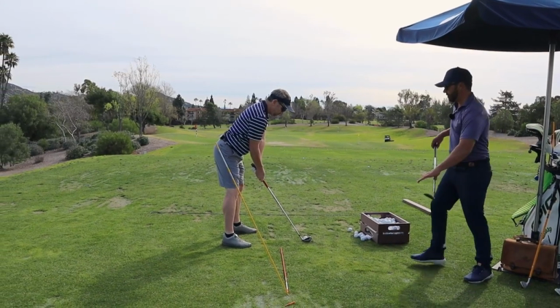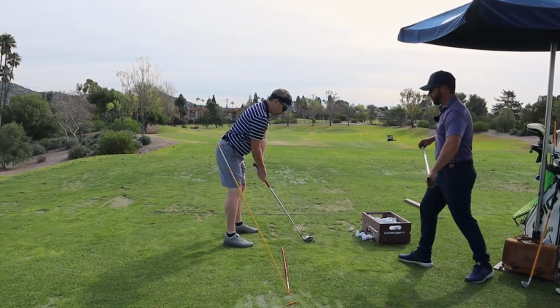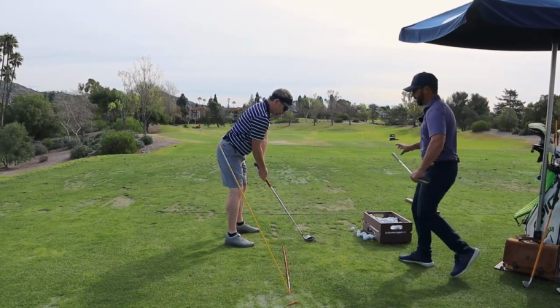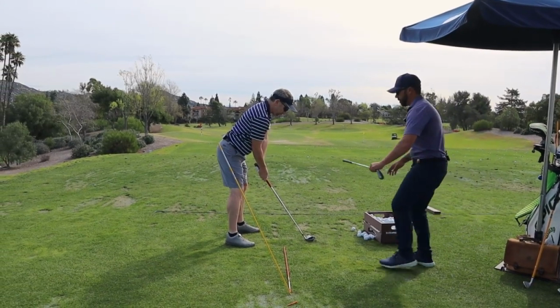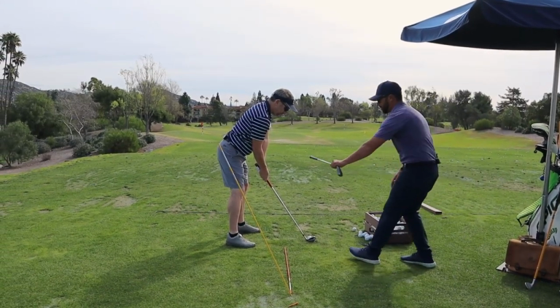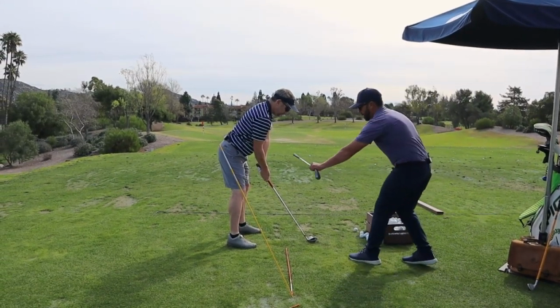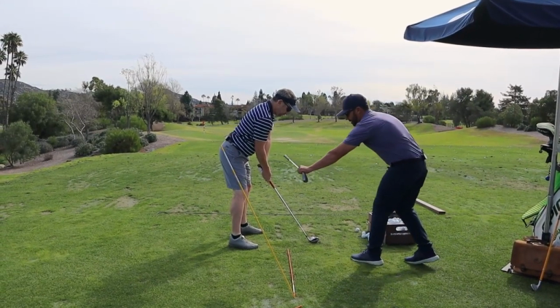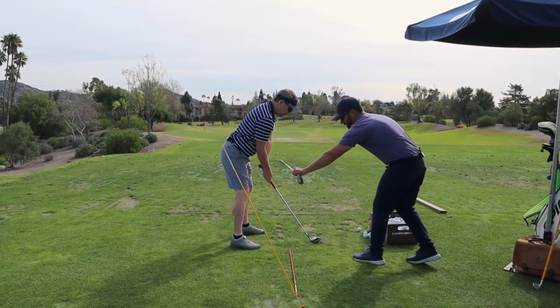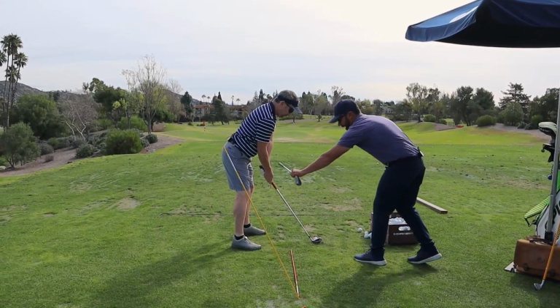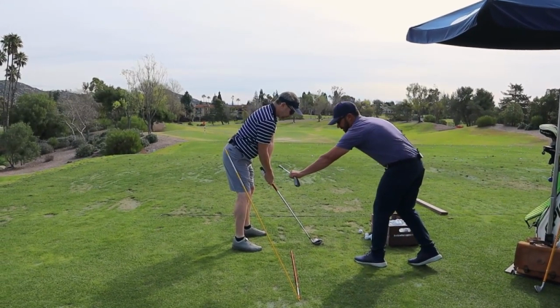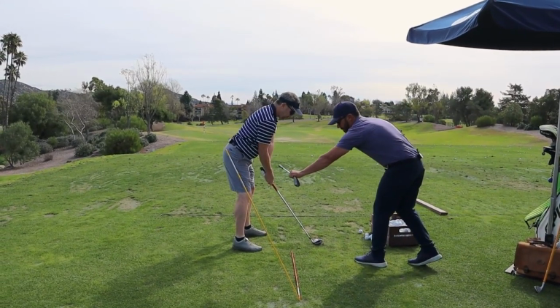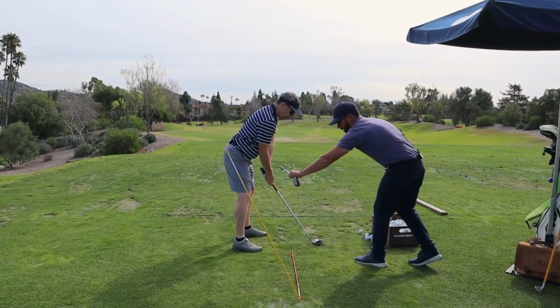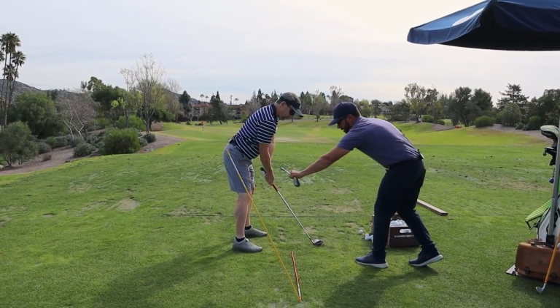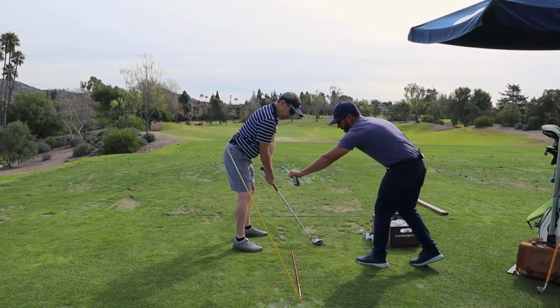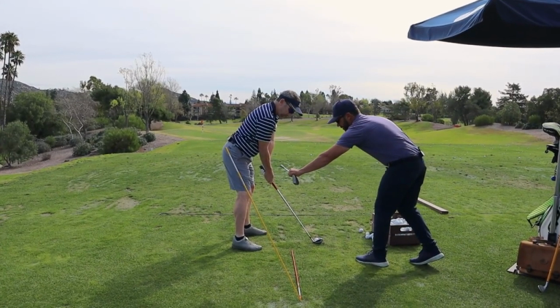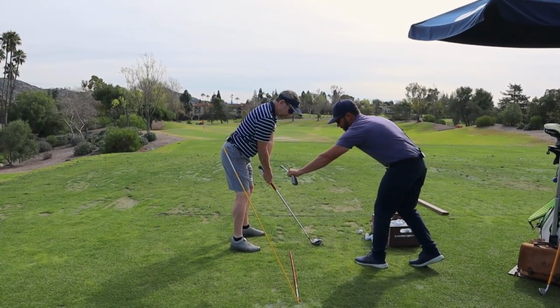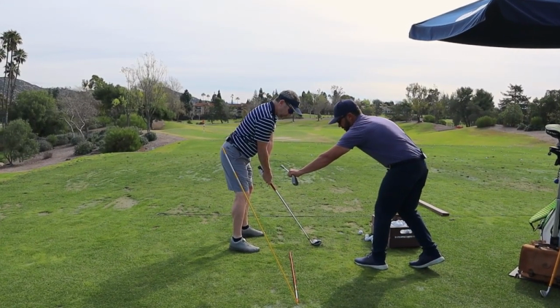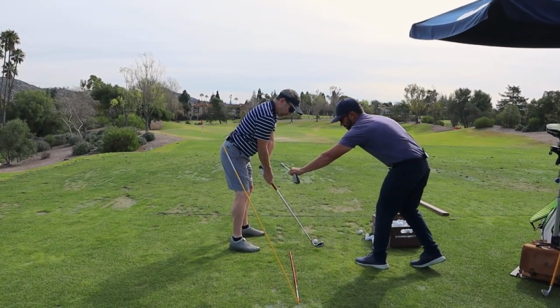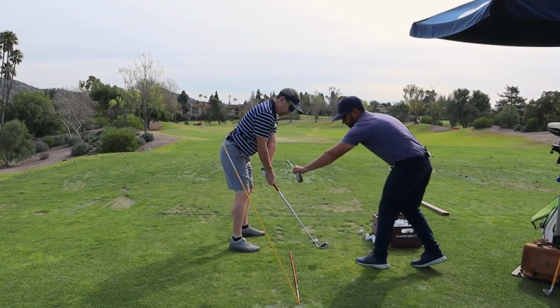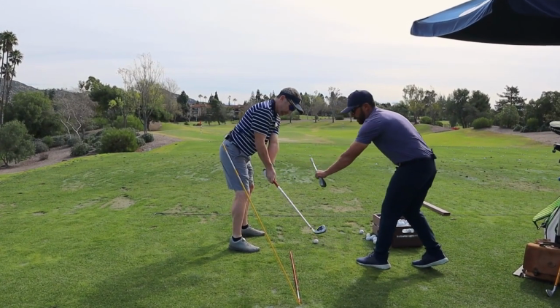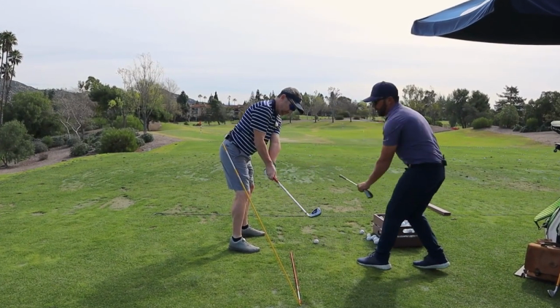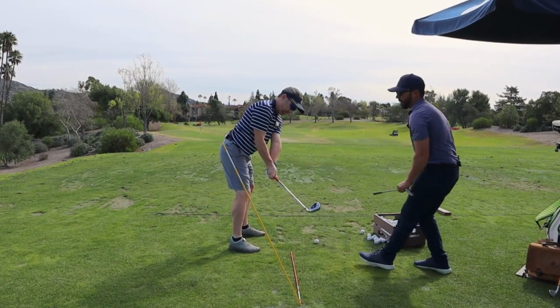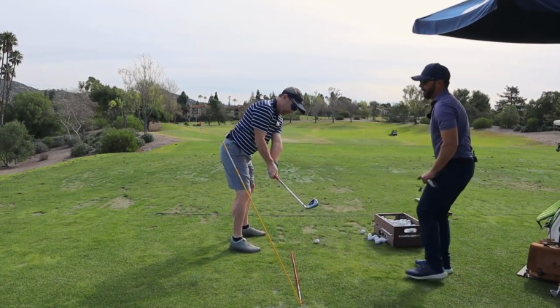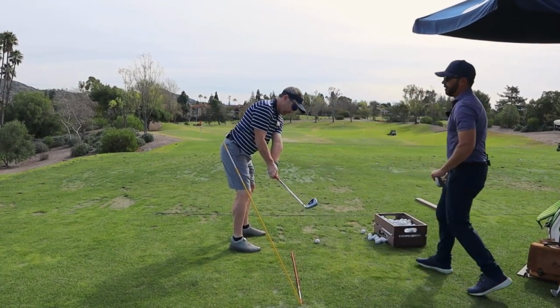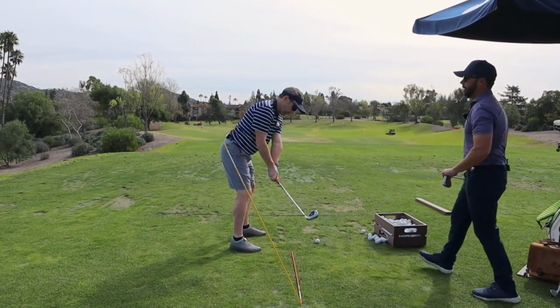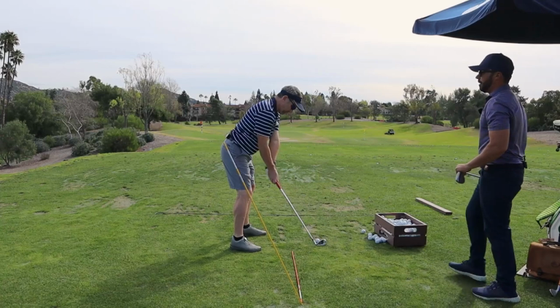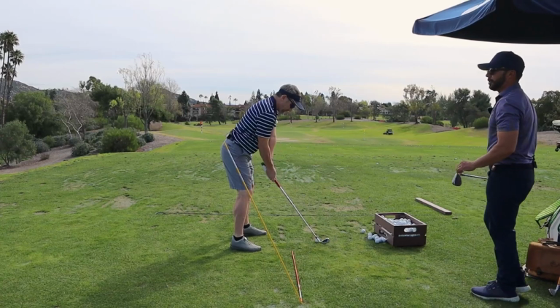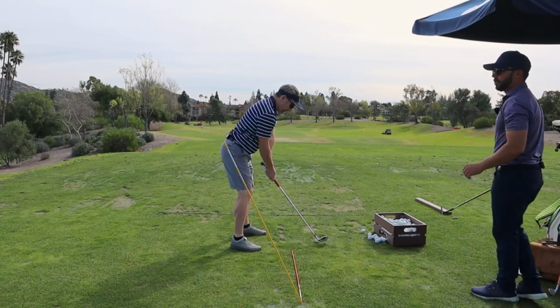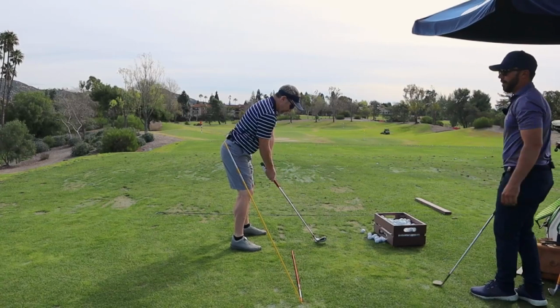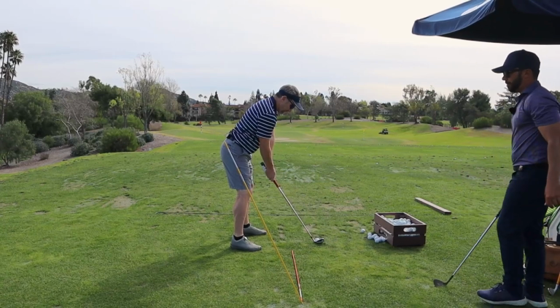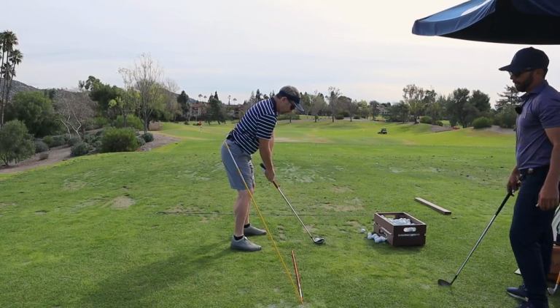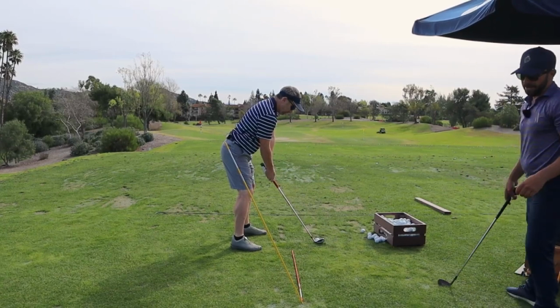The hands are going to stay close. The club's going to stay outside my hands. And you're going to turn that right up the plane.